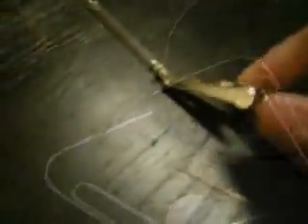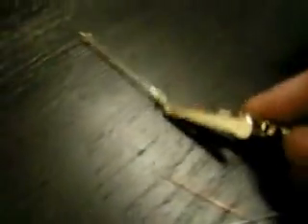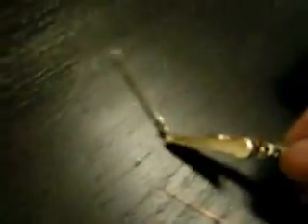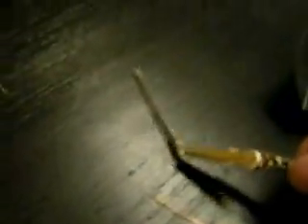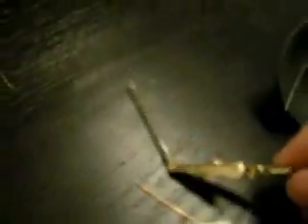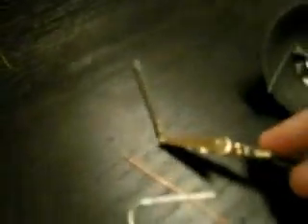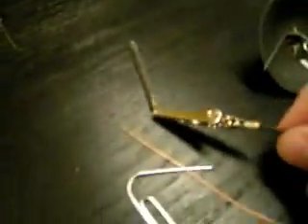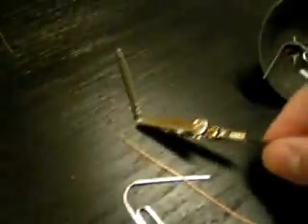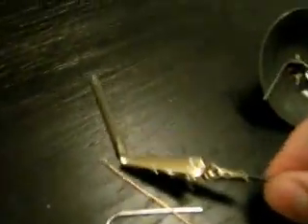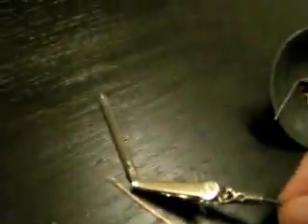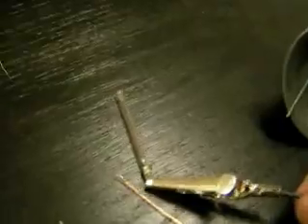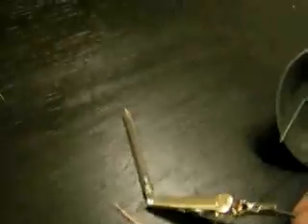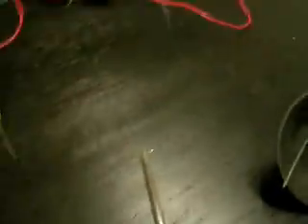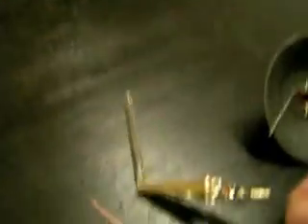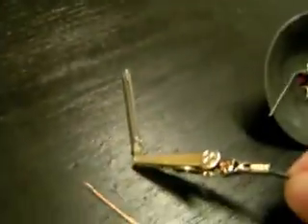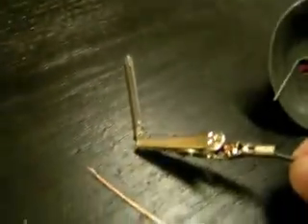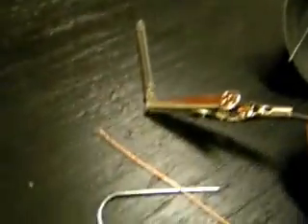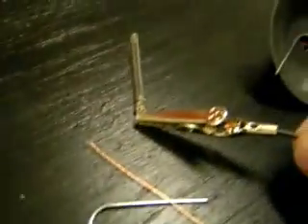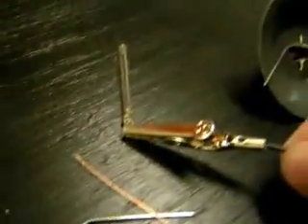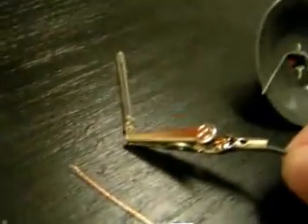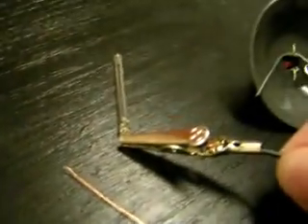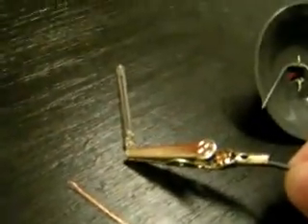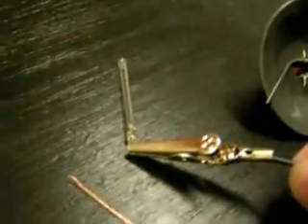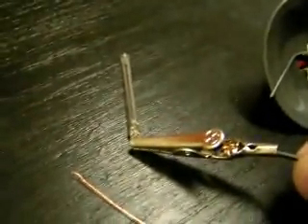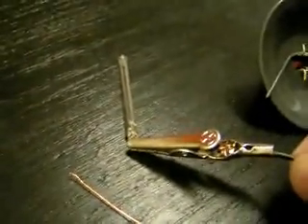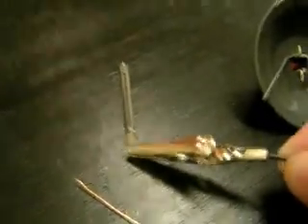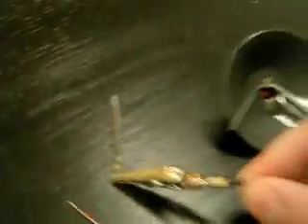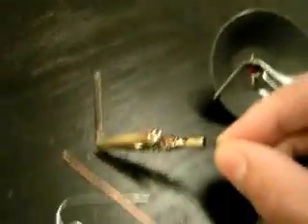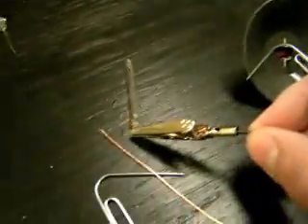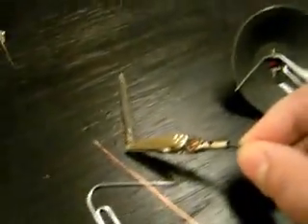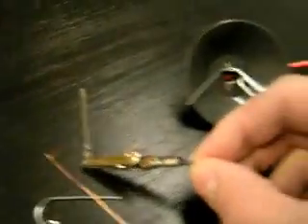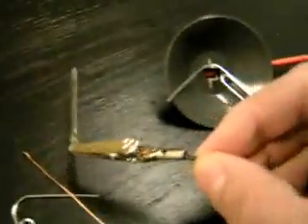Here's a xenon tube I got from just a flash unit for a camera.